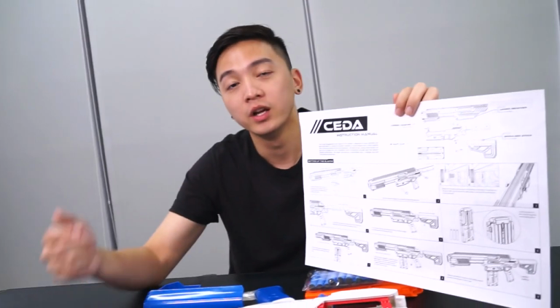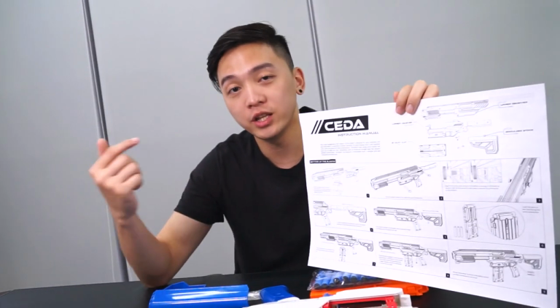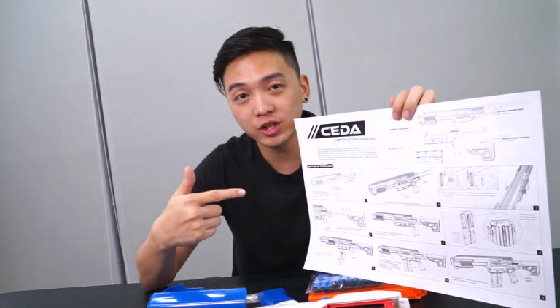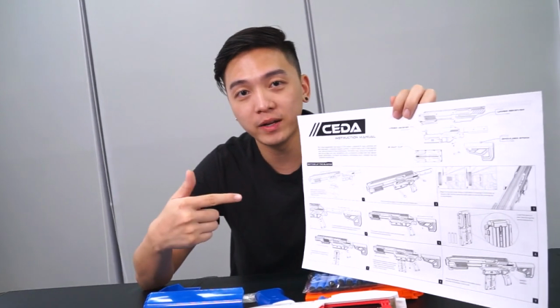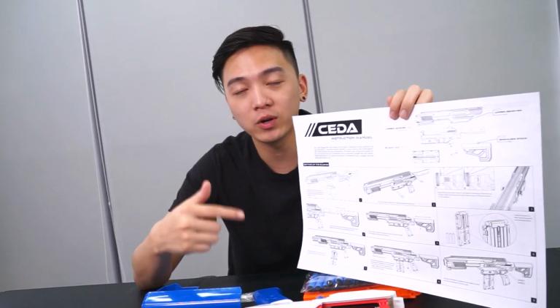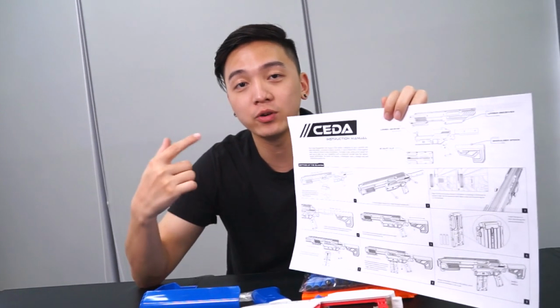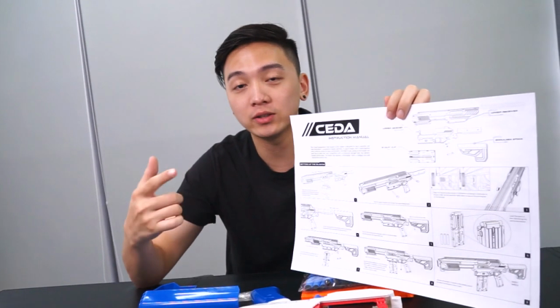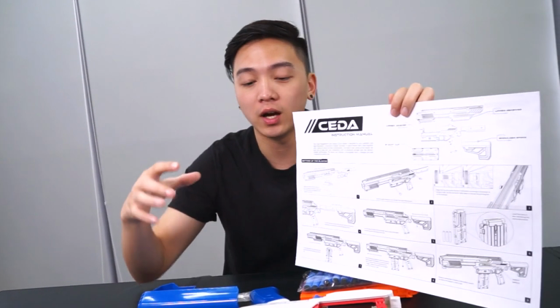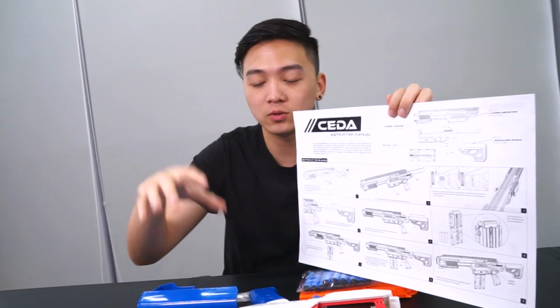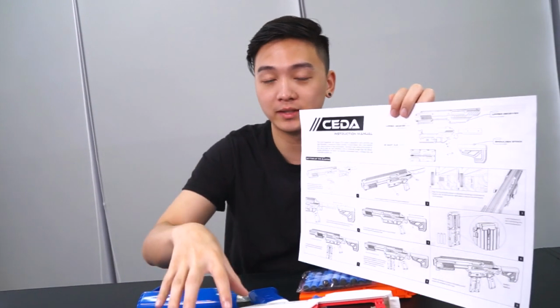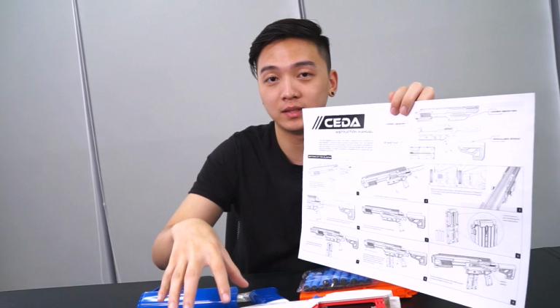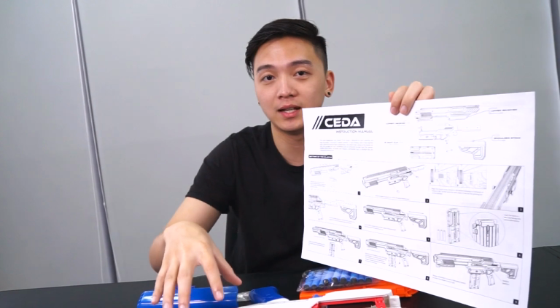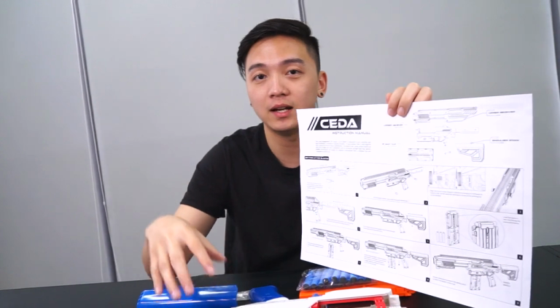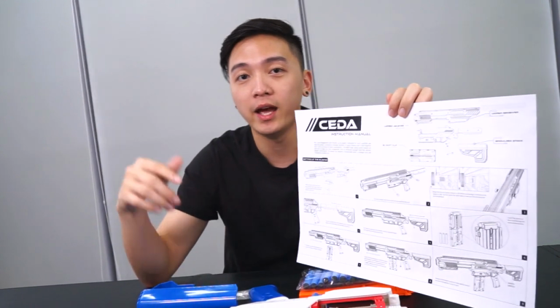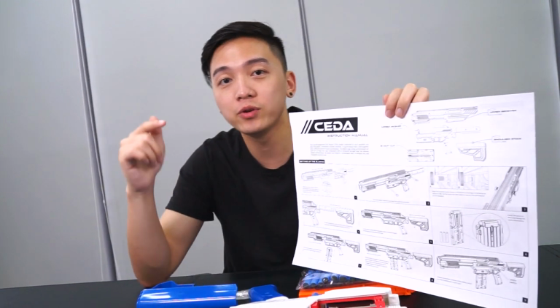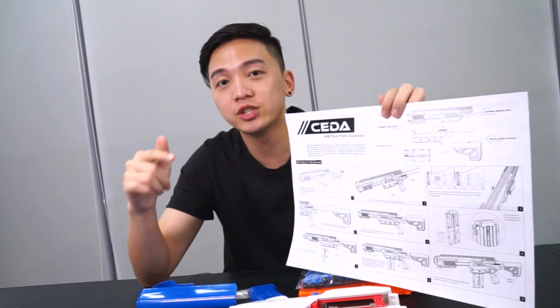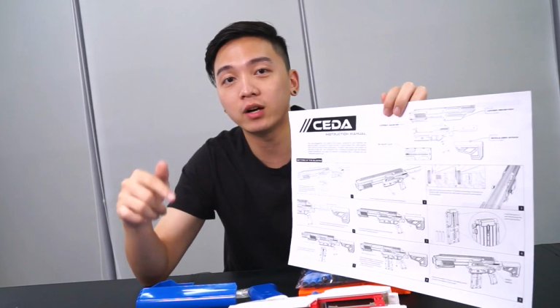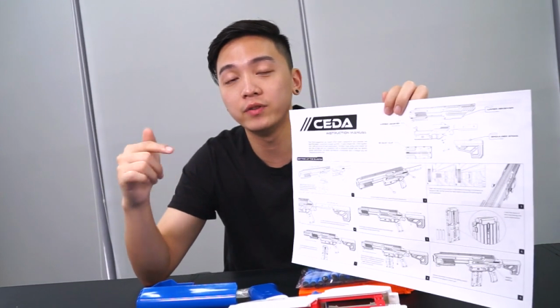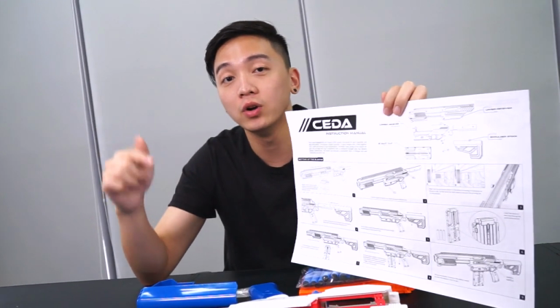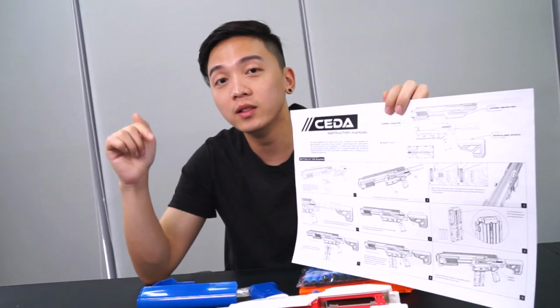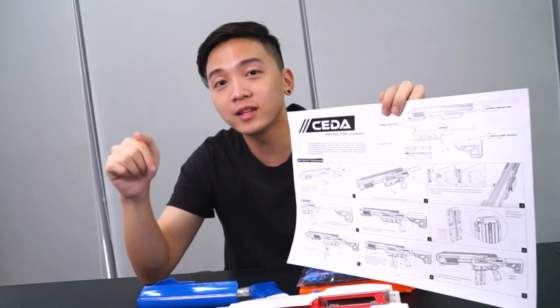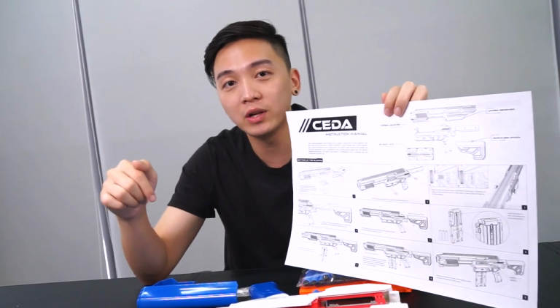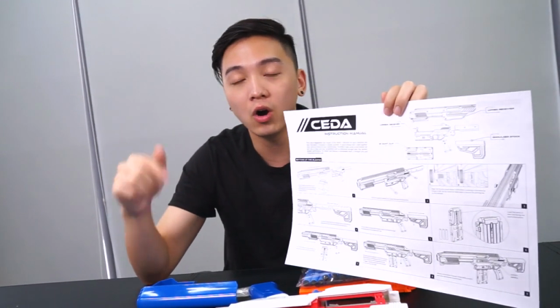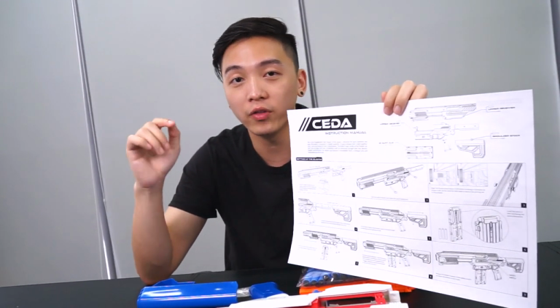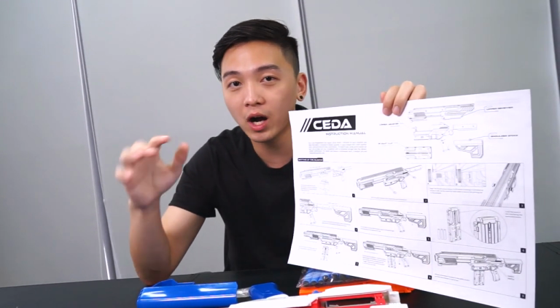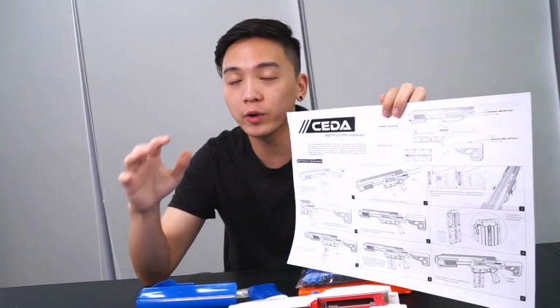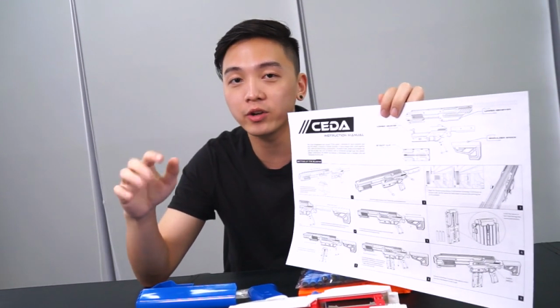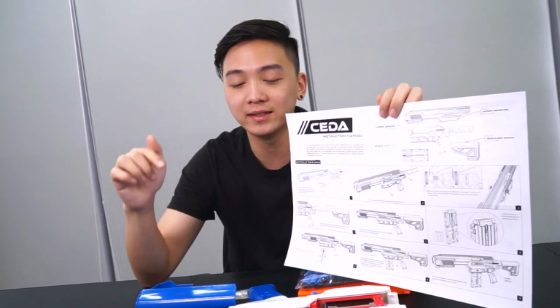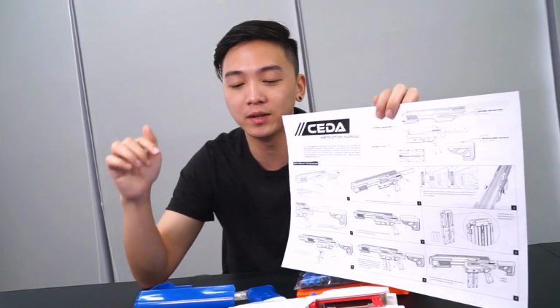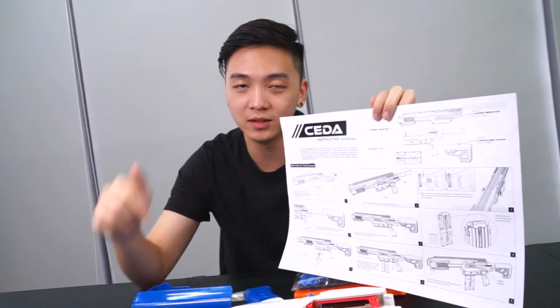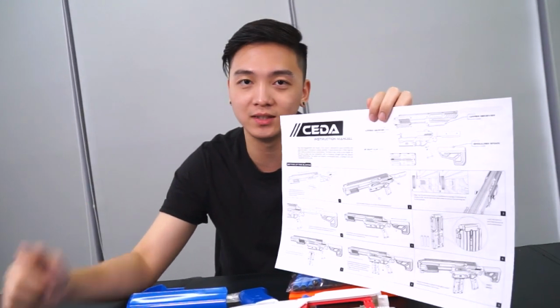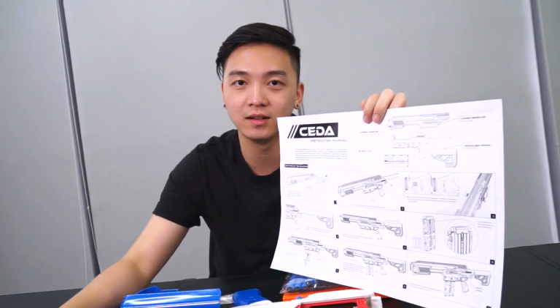The instruction manual will guide you guys on how to assemble the SIDAR, and you guys can check out a video linked down below on how quickly you can assemble the SIDAR.